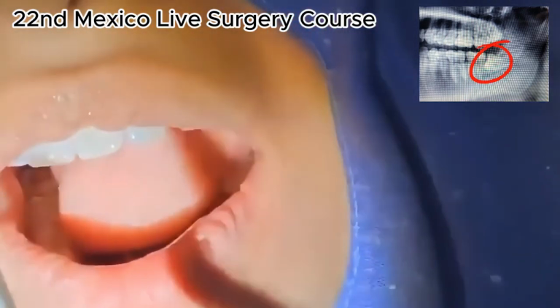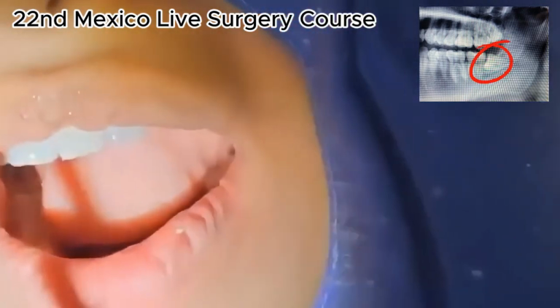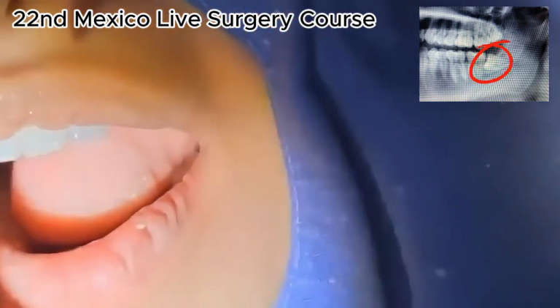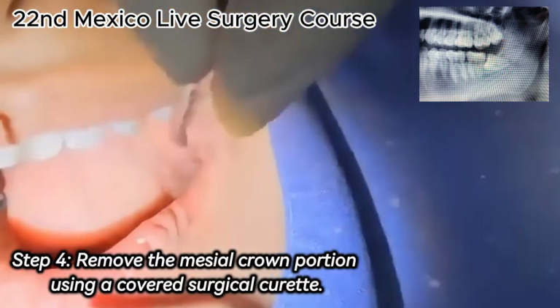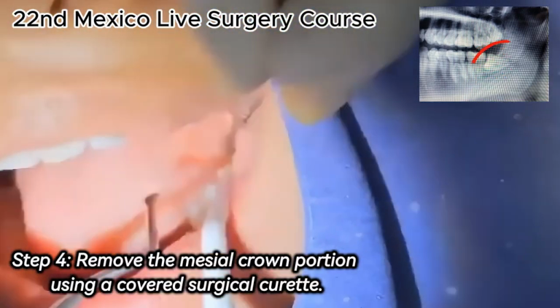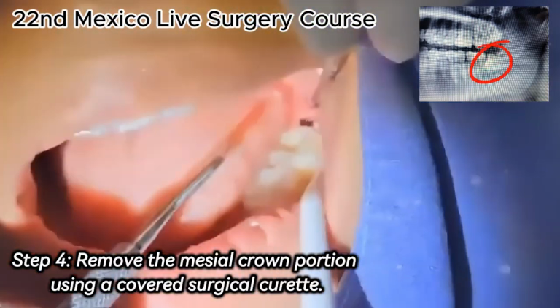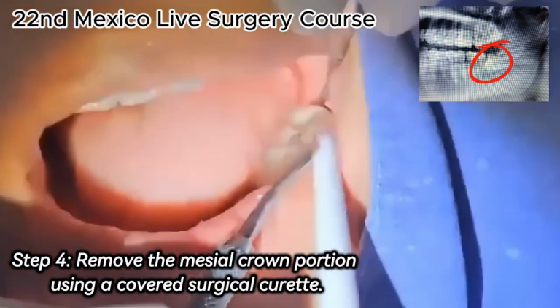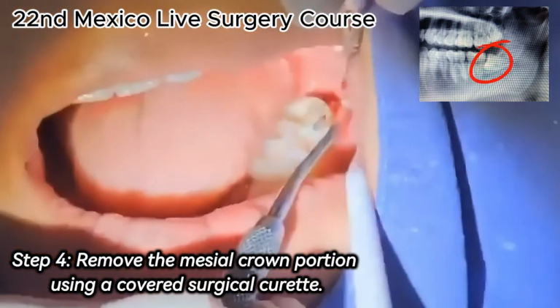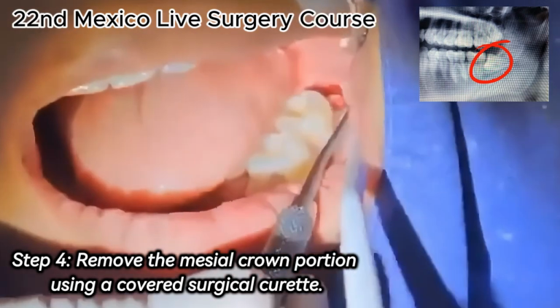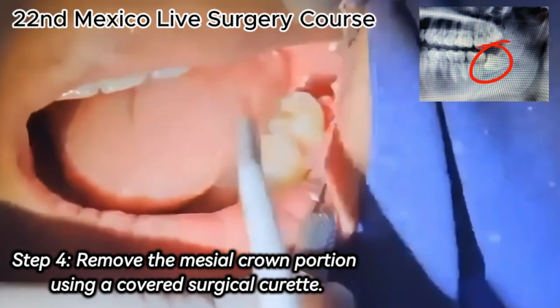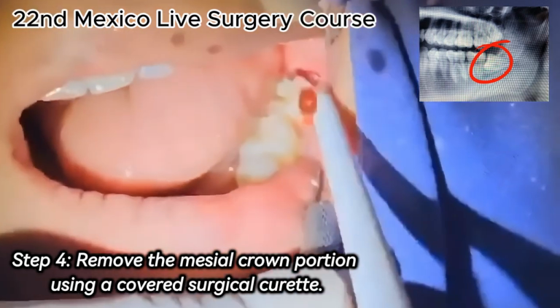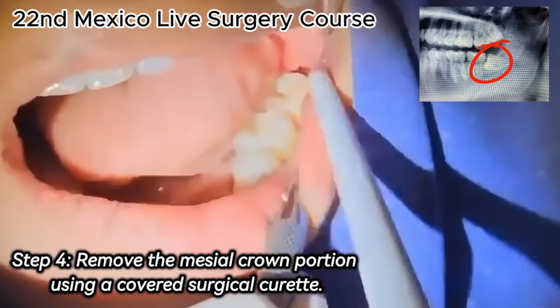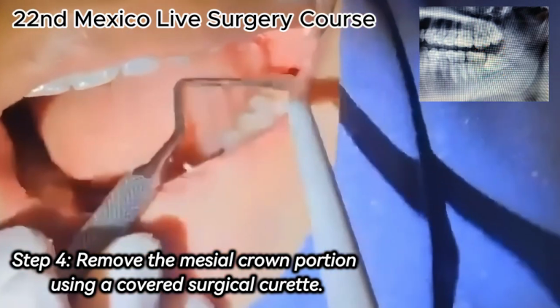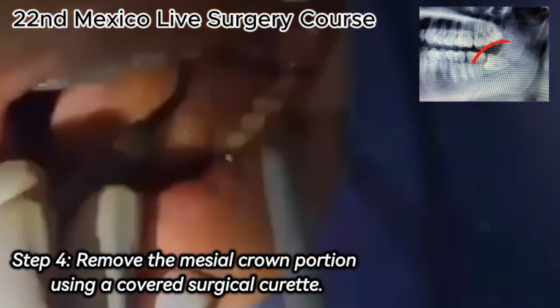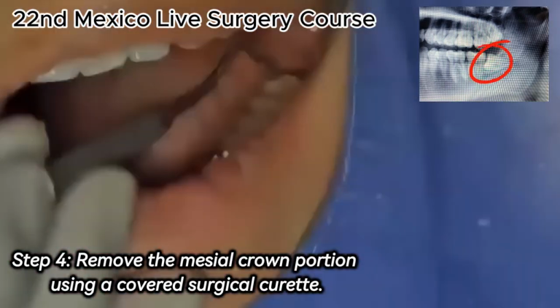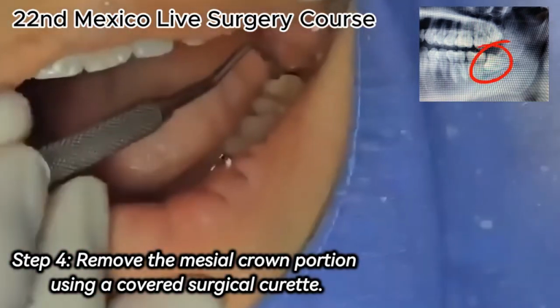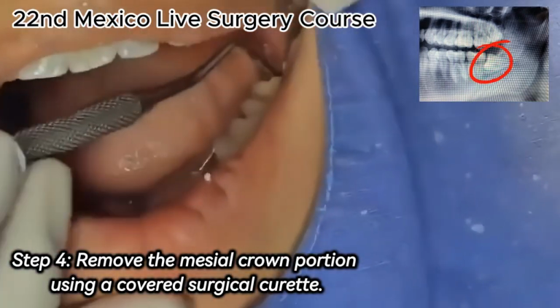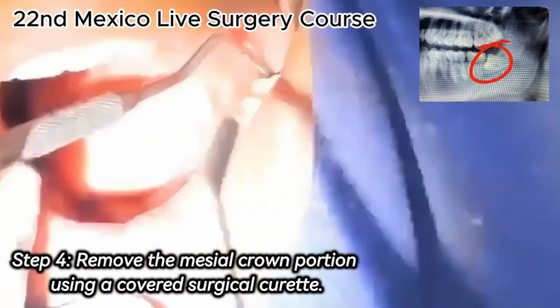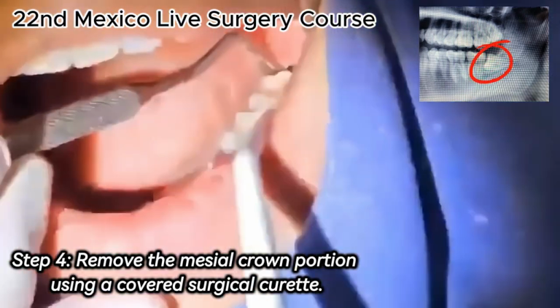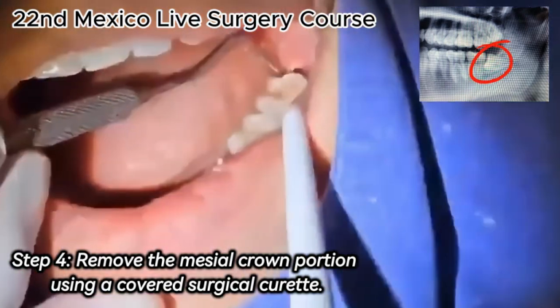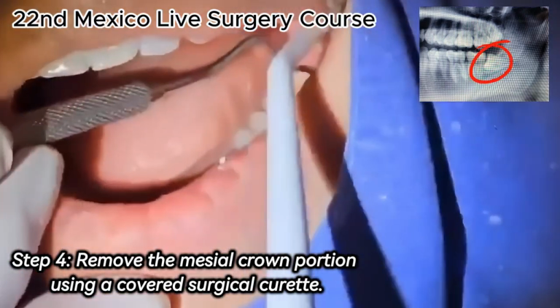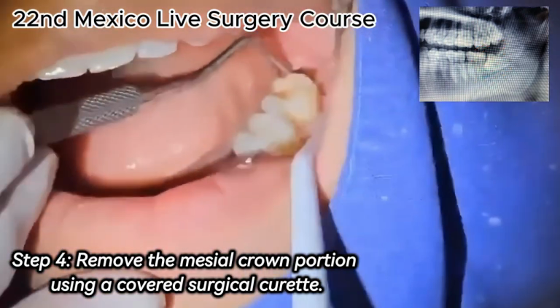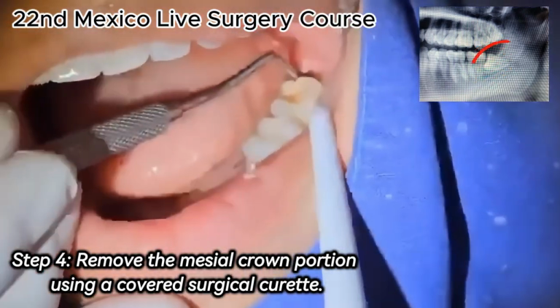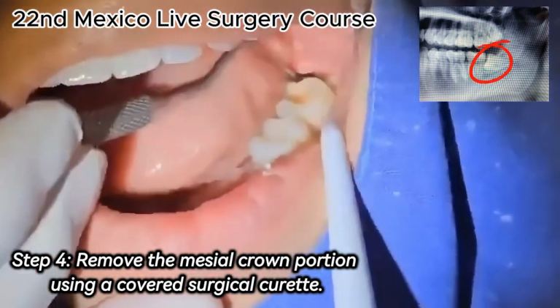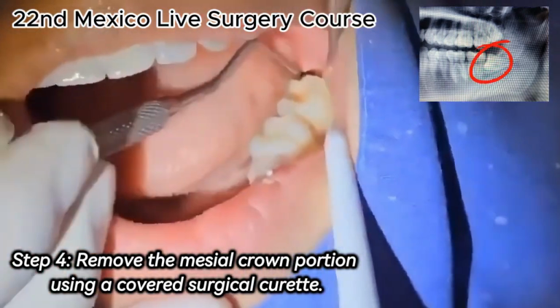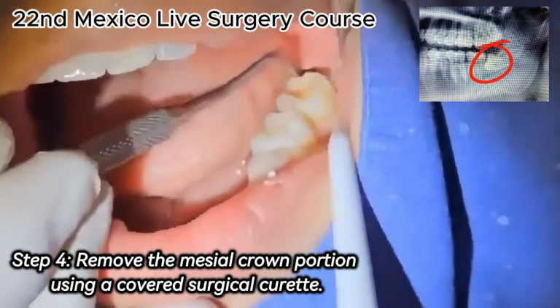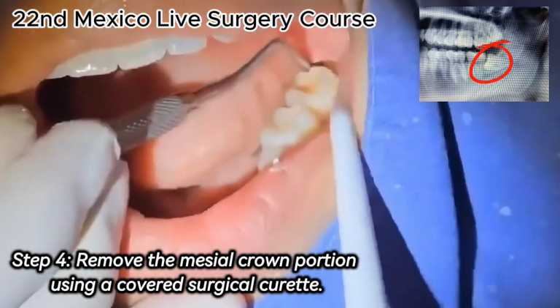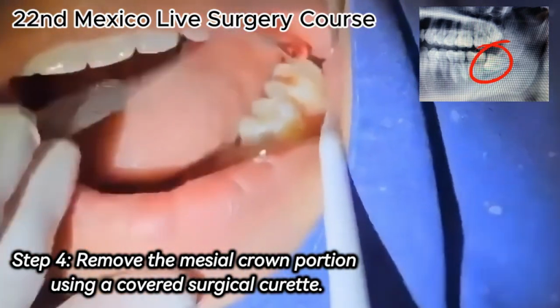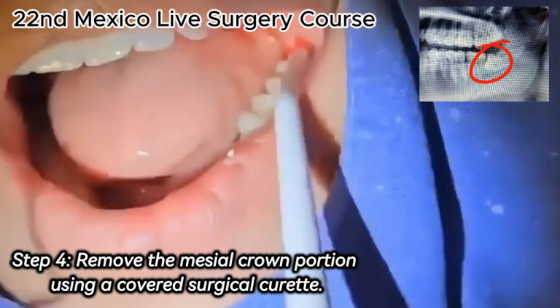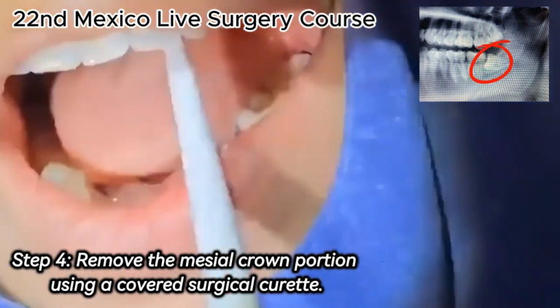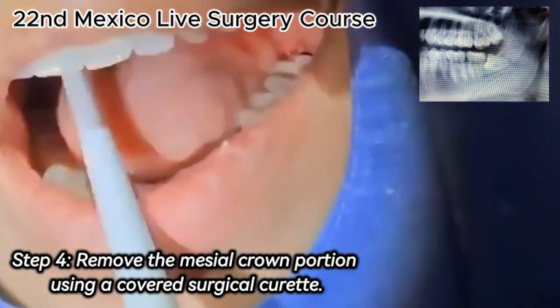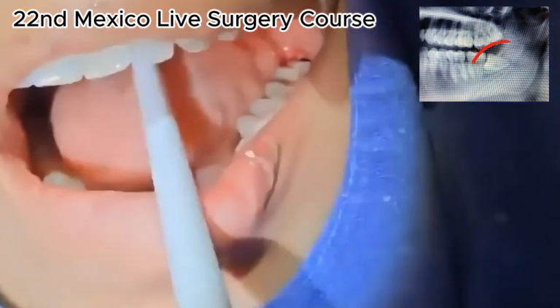Step 4. Remove the mesial crown portion using a covered surgical instrument.